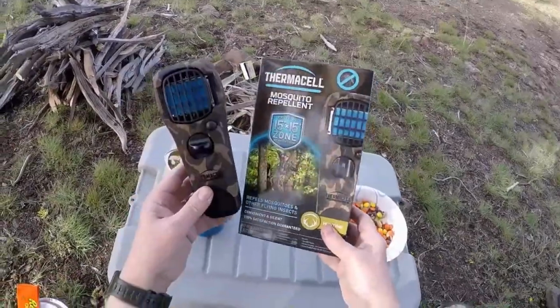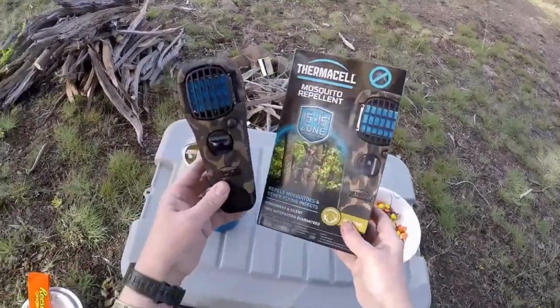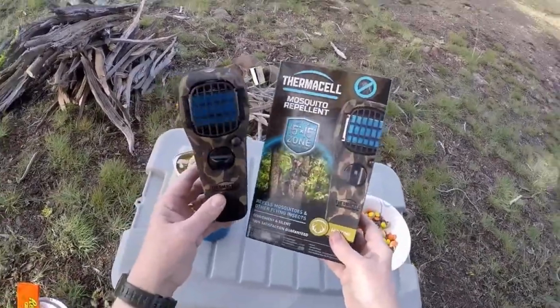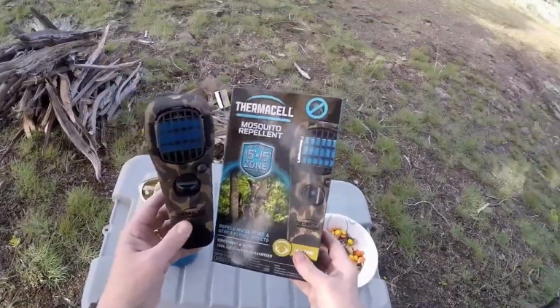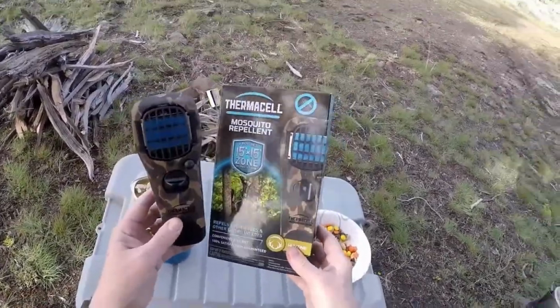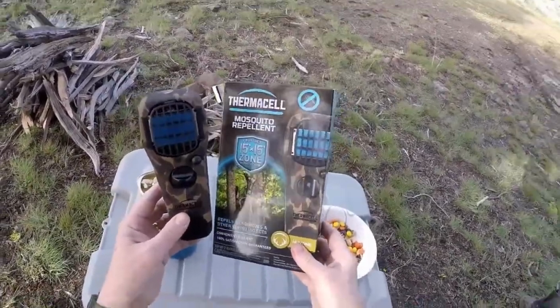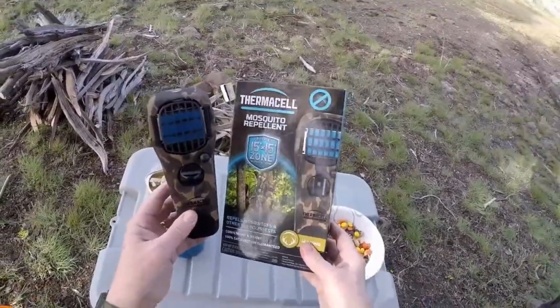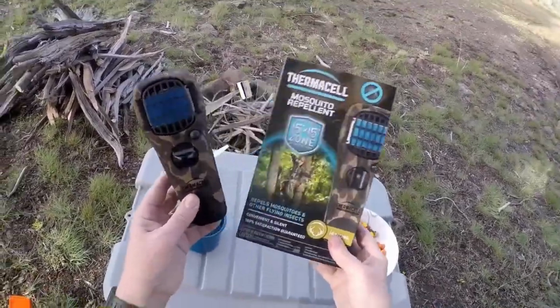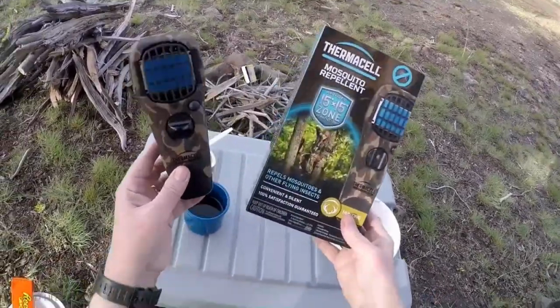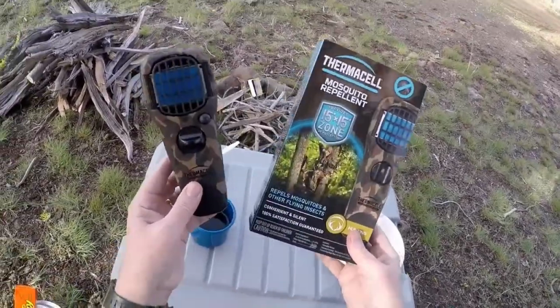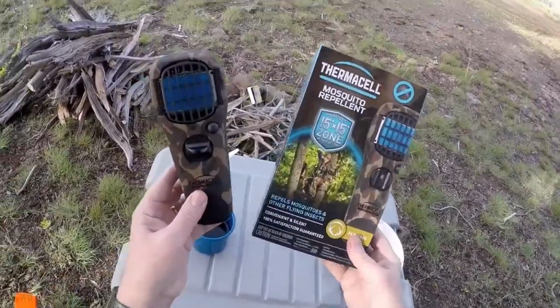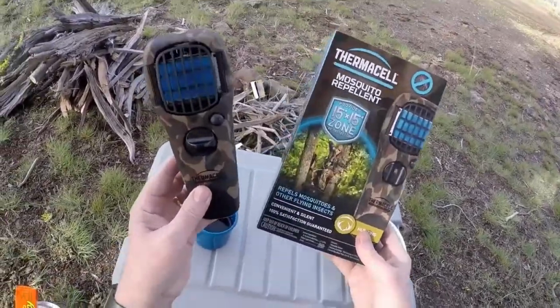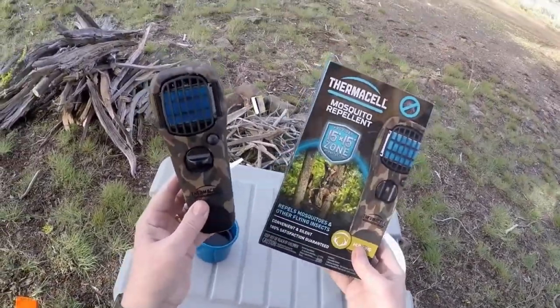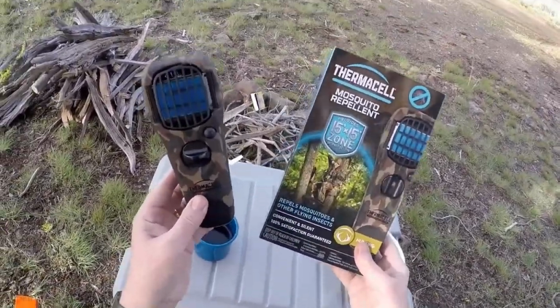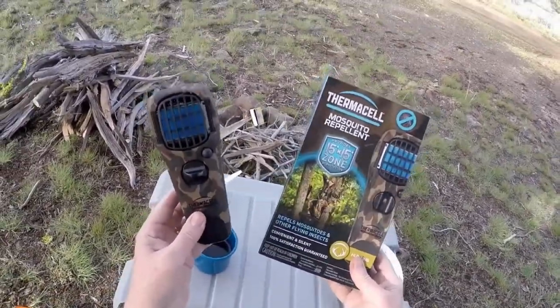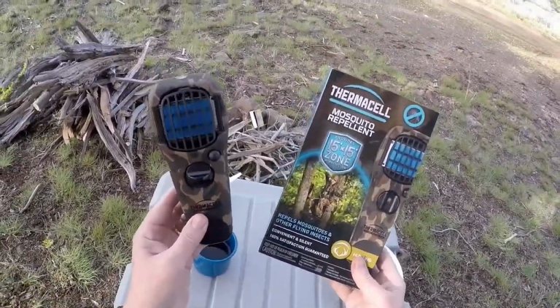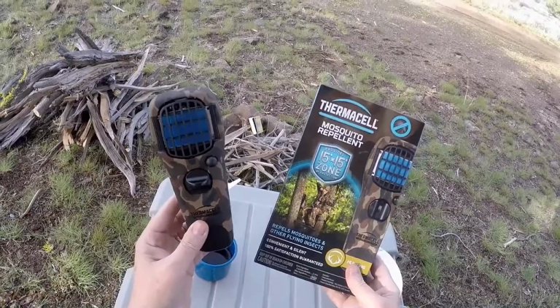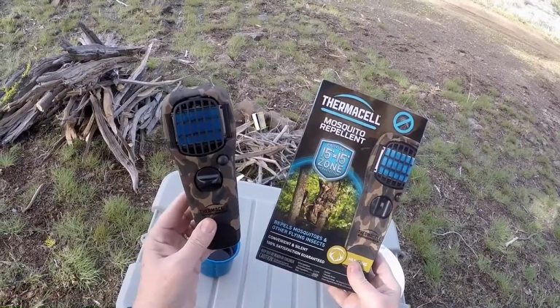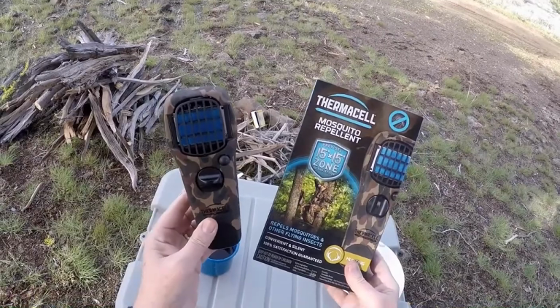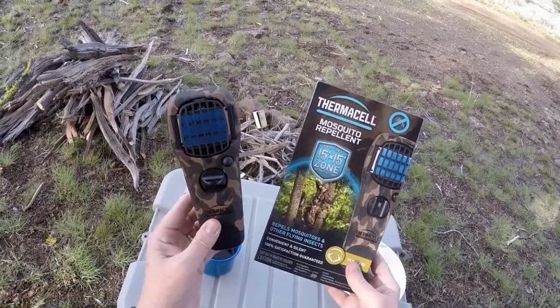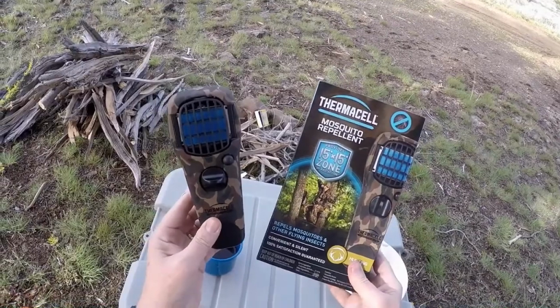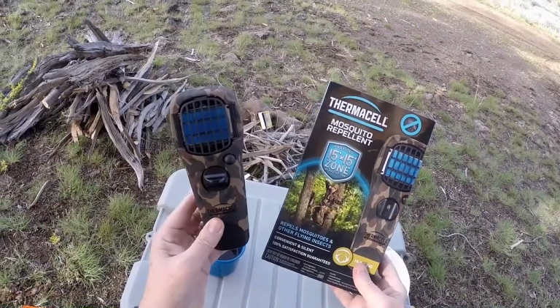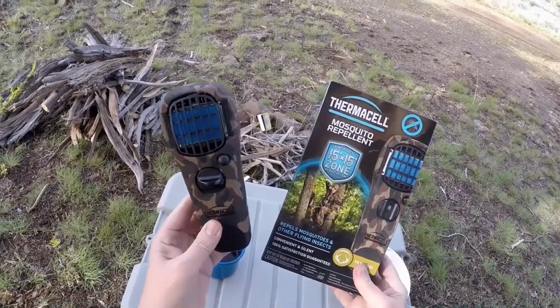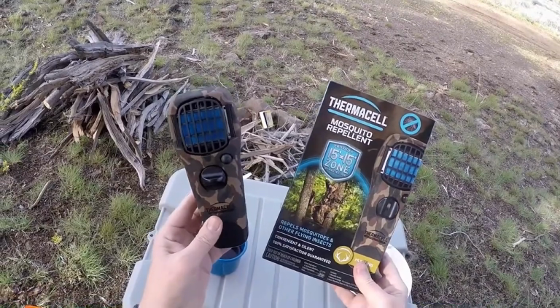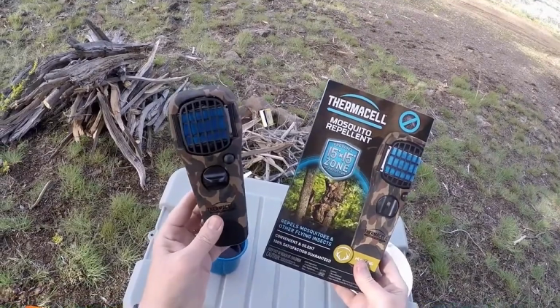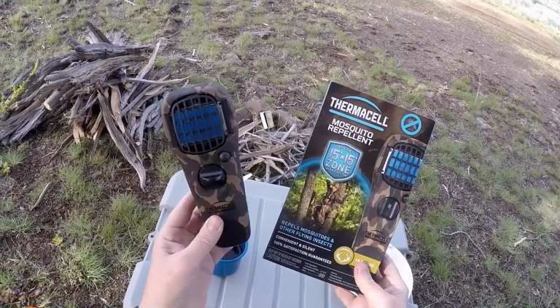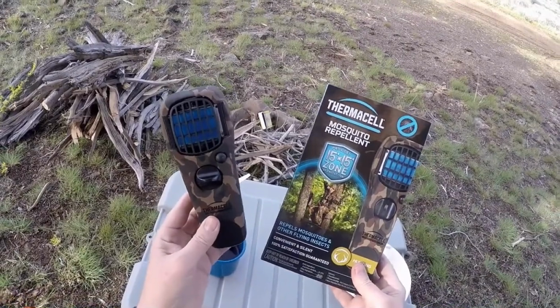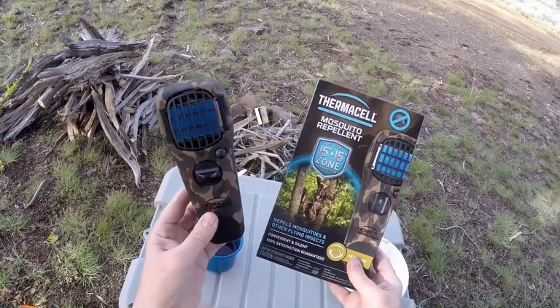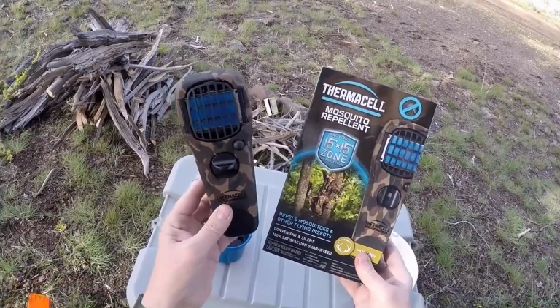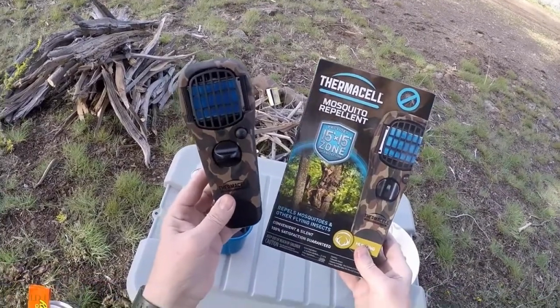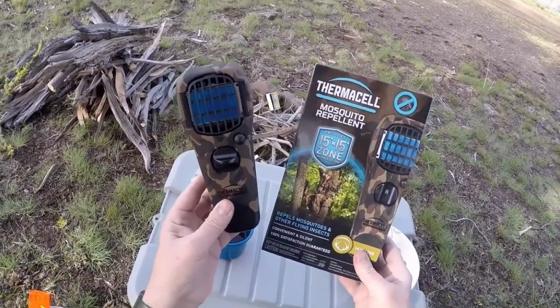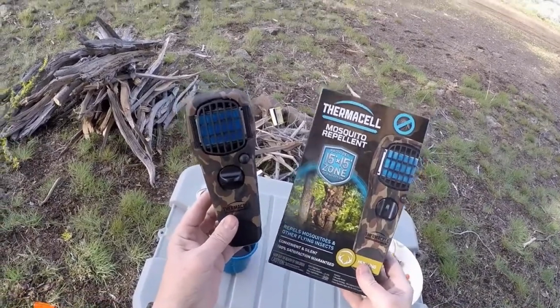When I lived in Alaska I would have given my left arm for one of these.